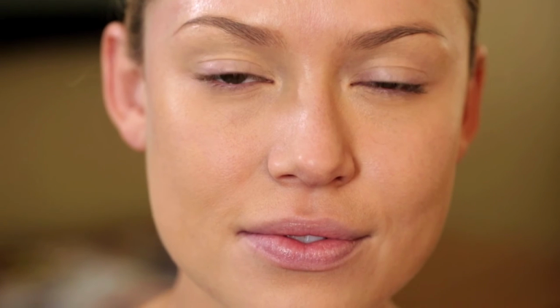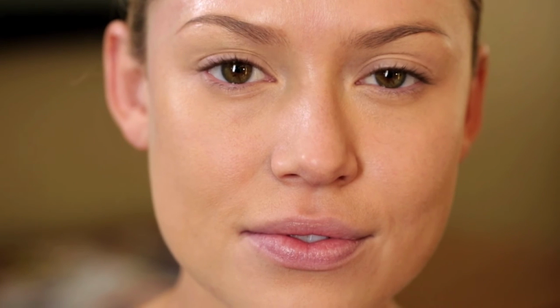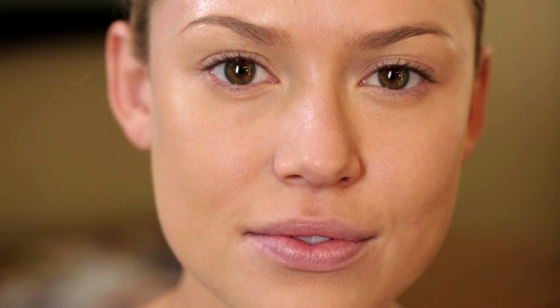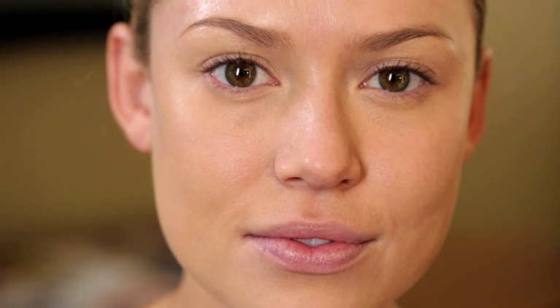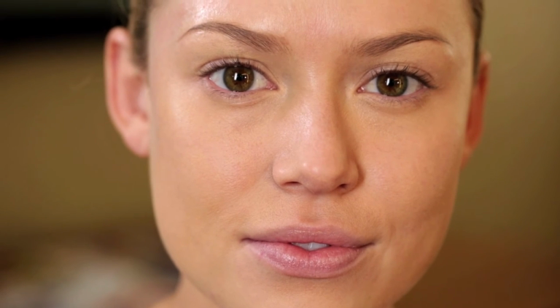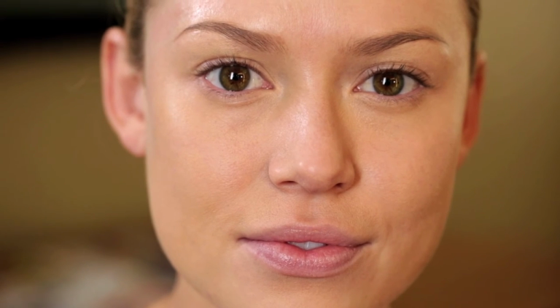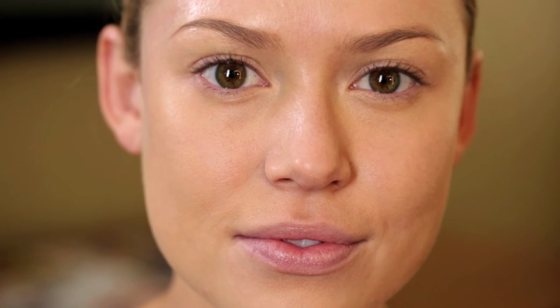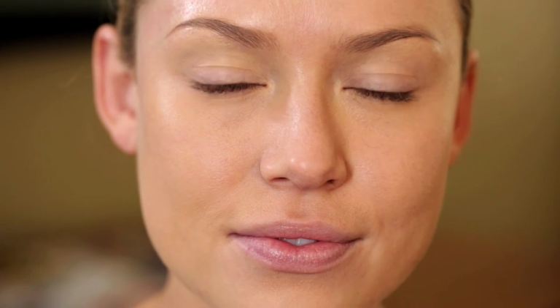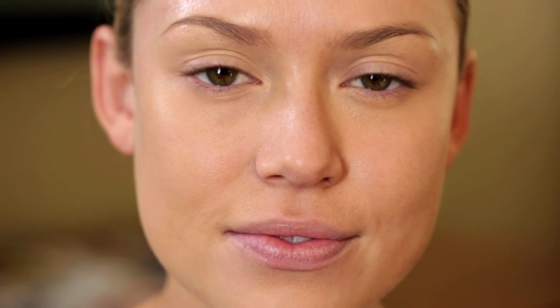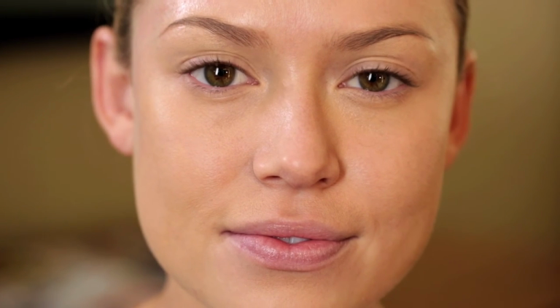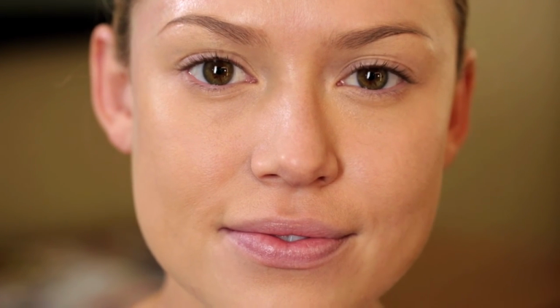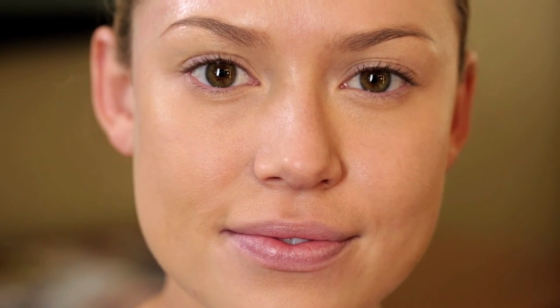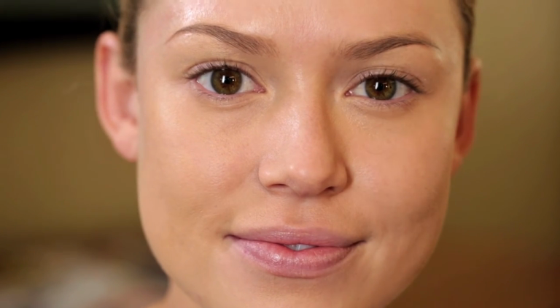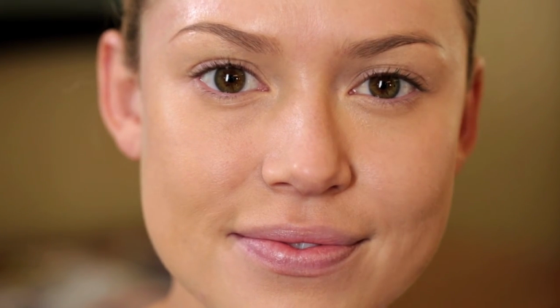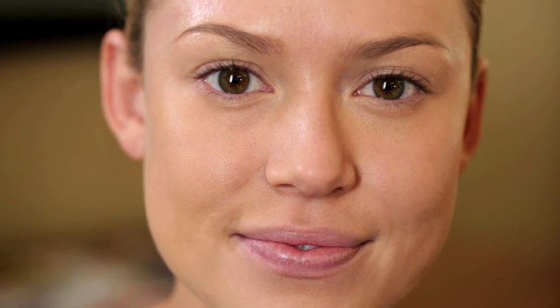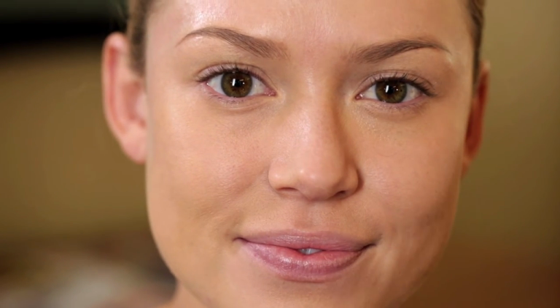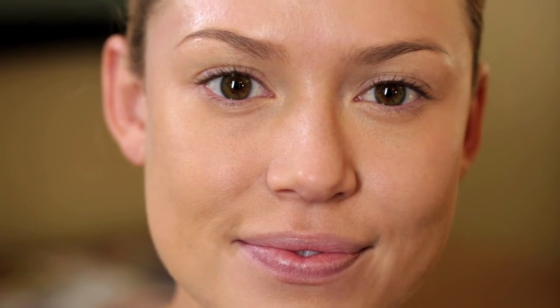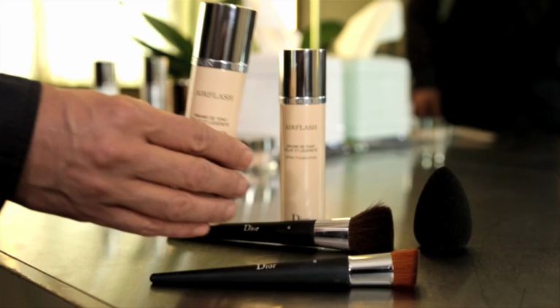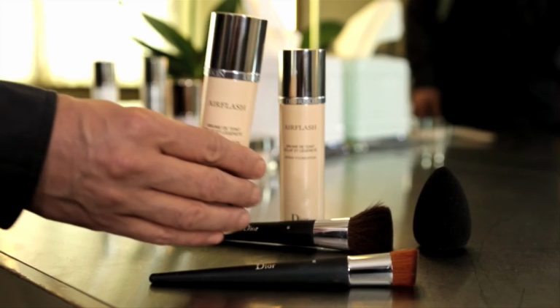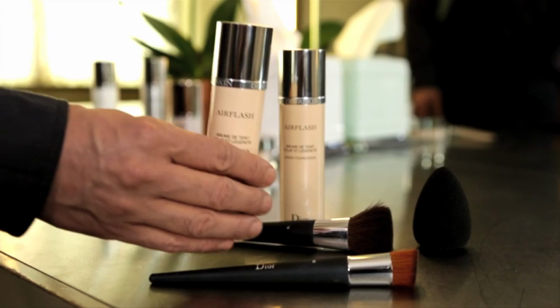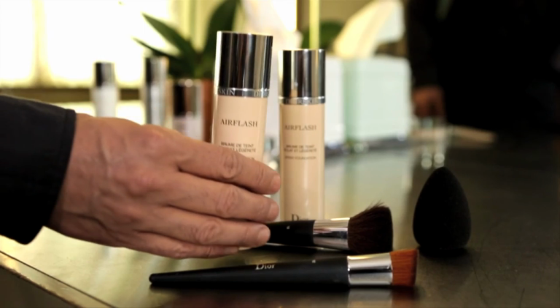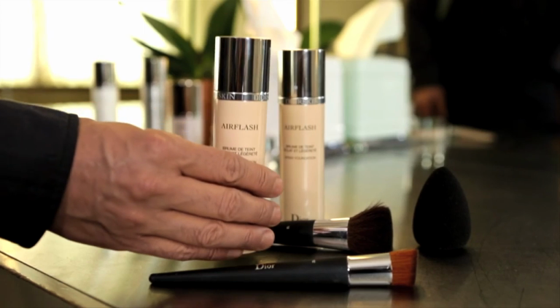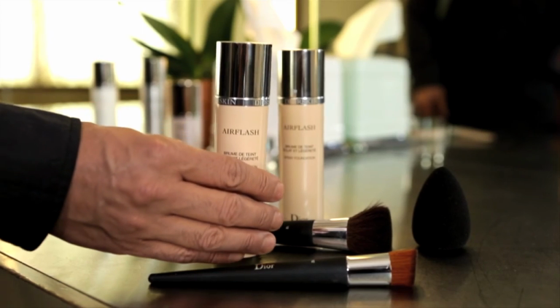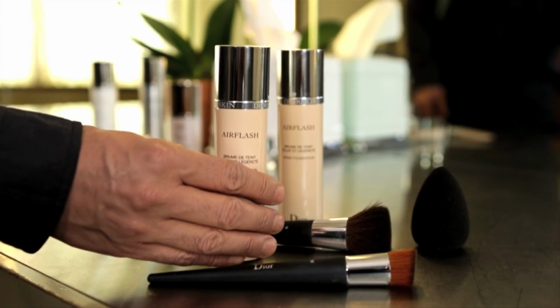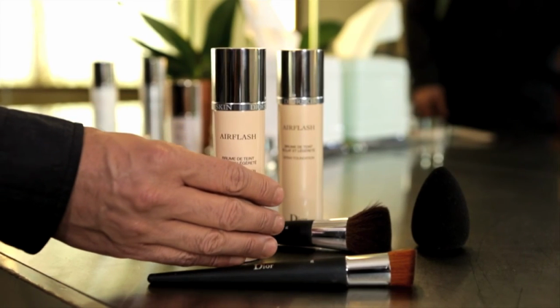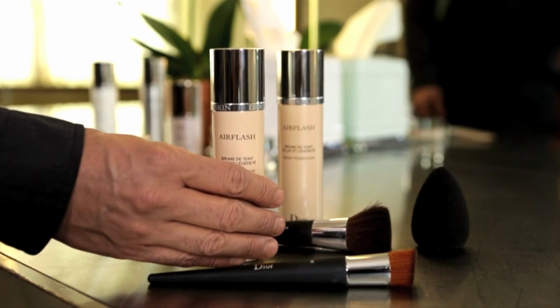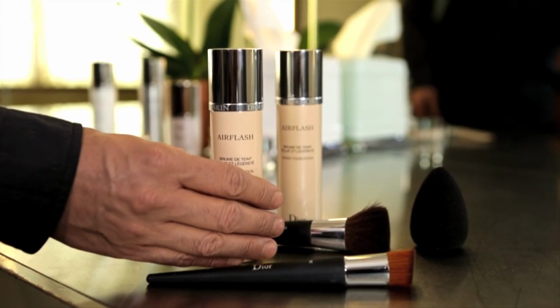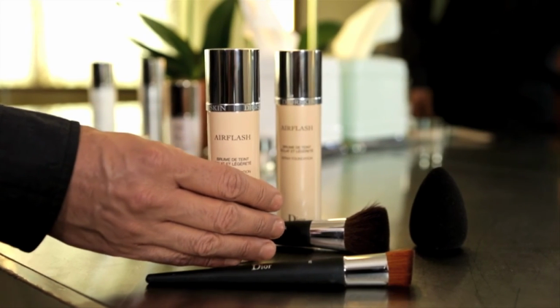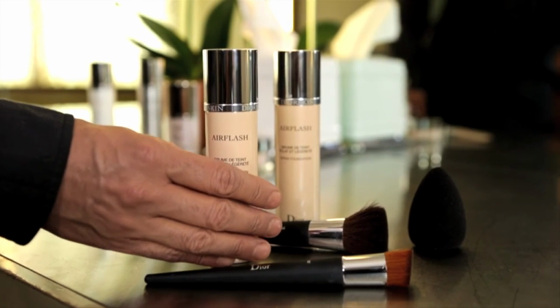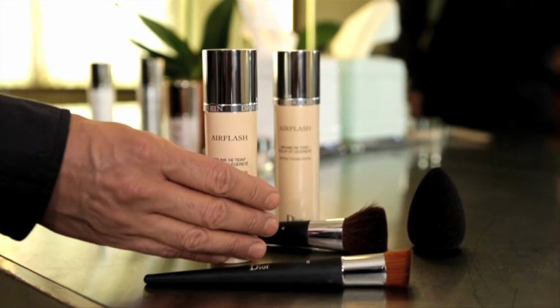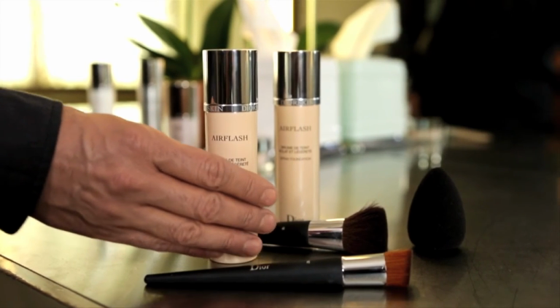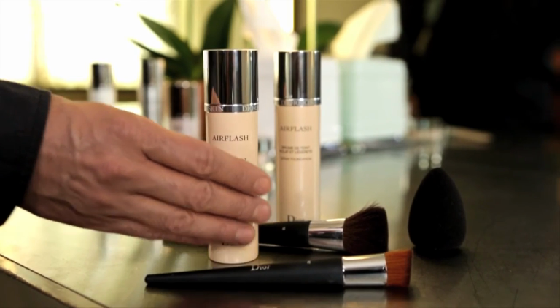My philosophy is if the skin looks flawless, everything else looks amazing. This looks amazing.